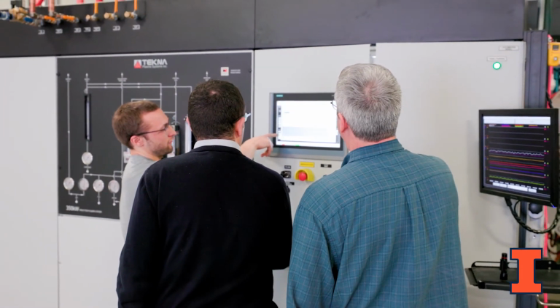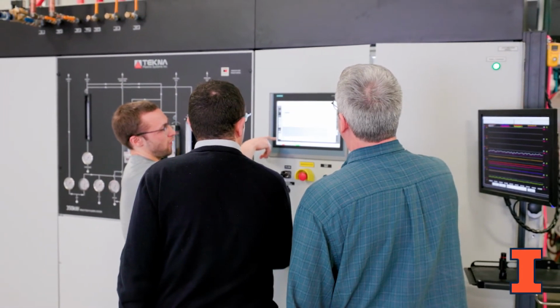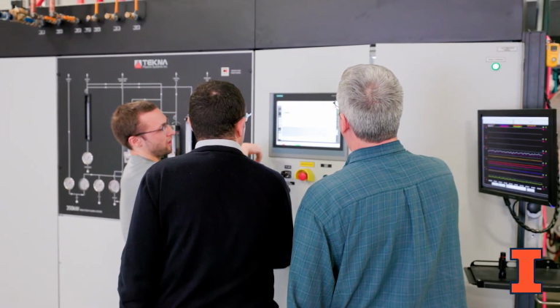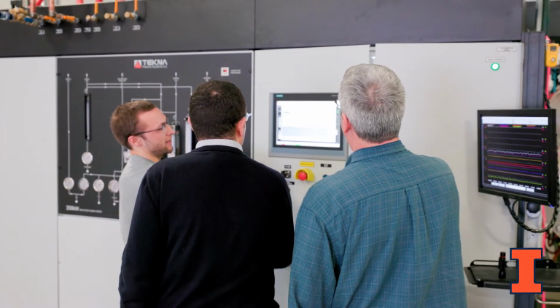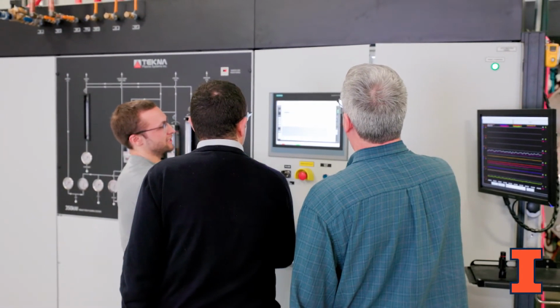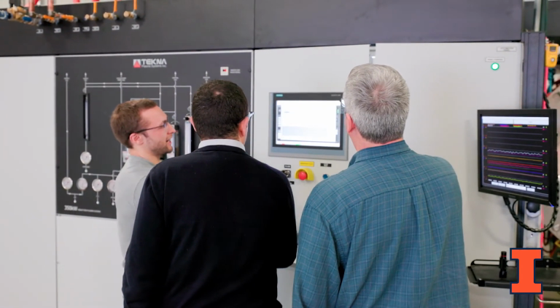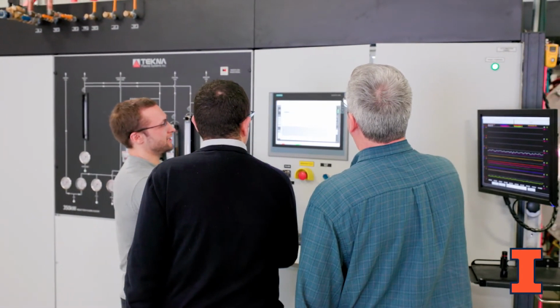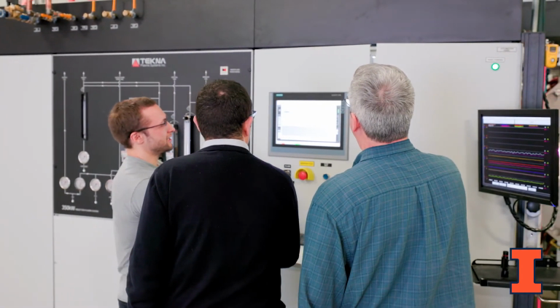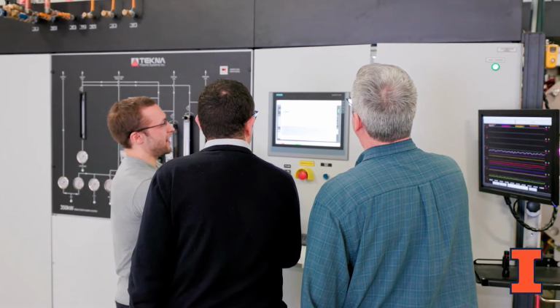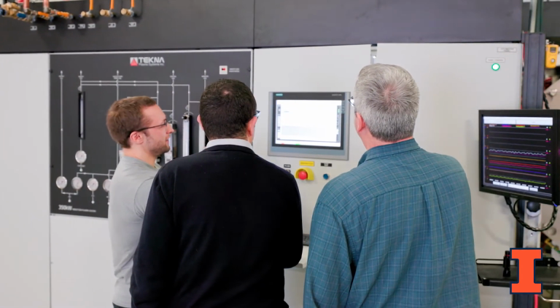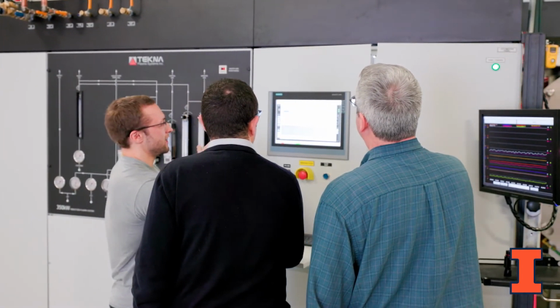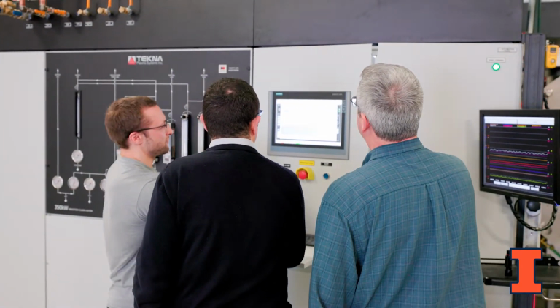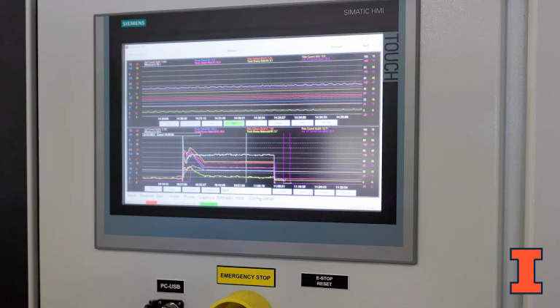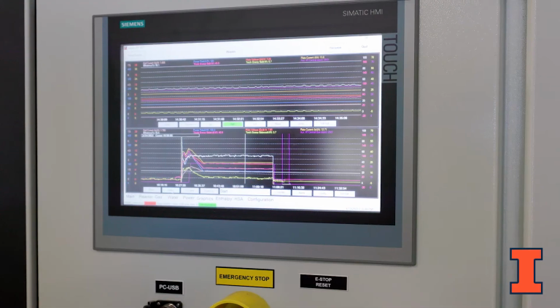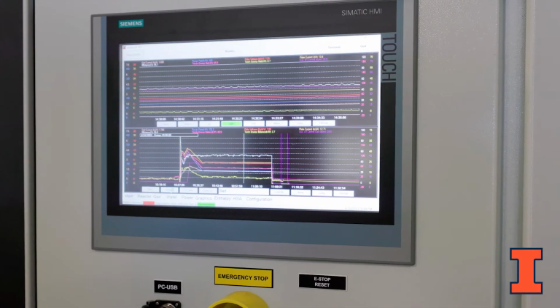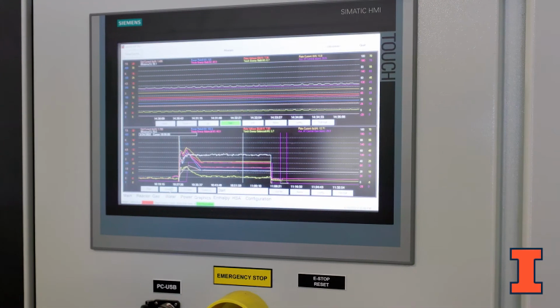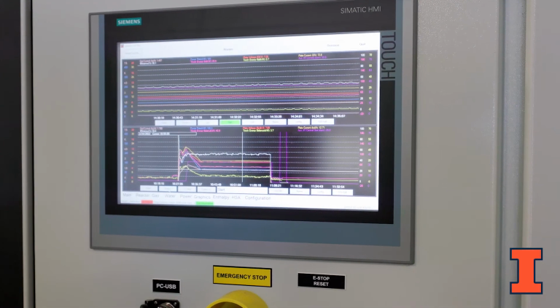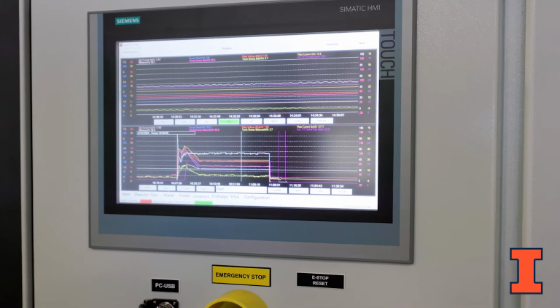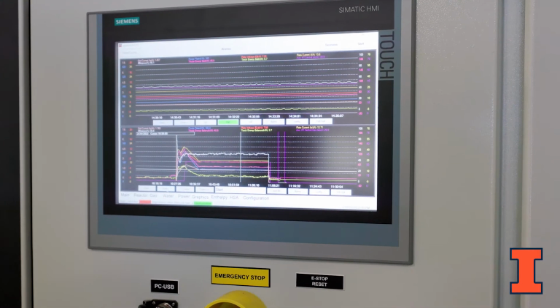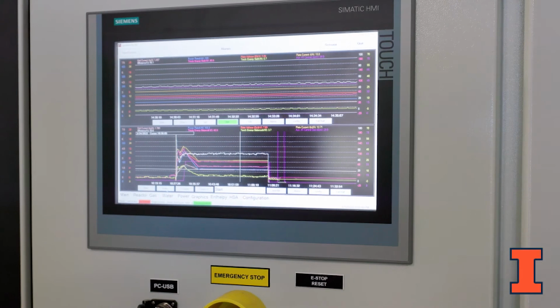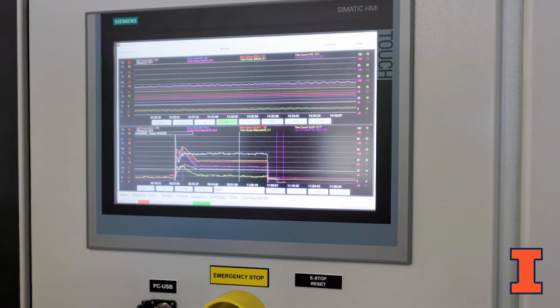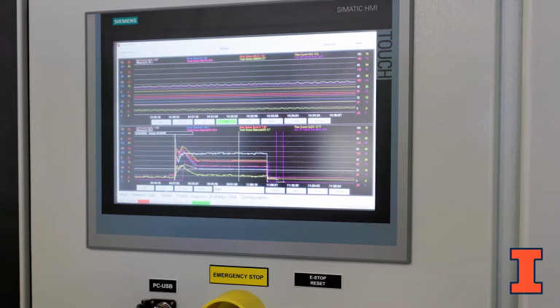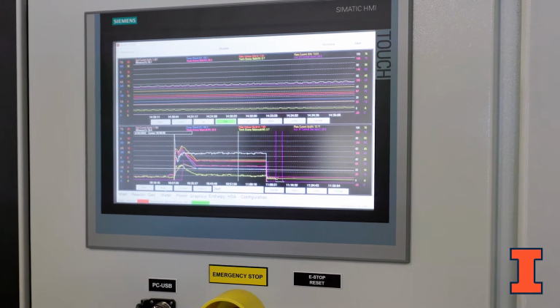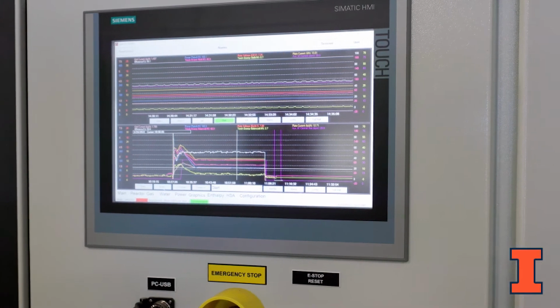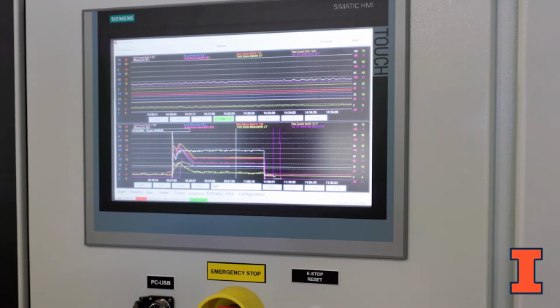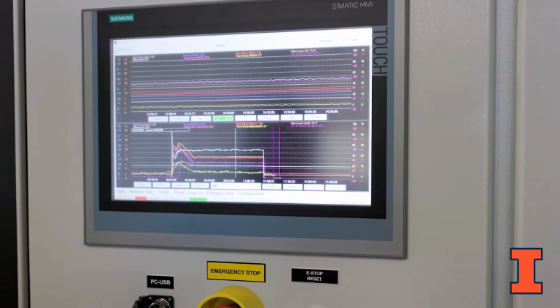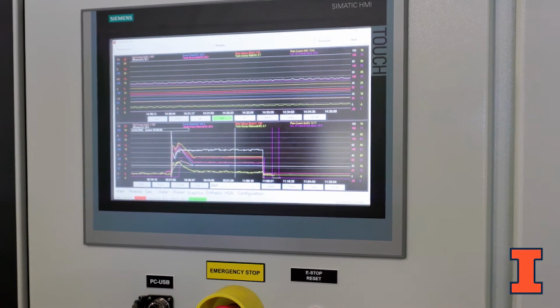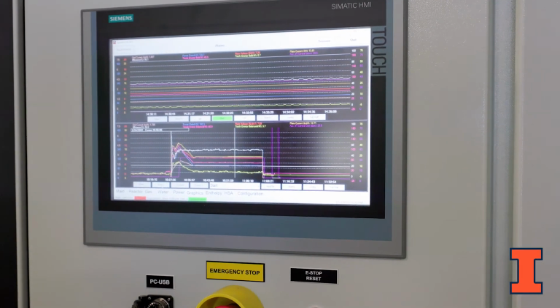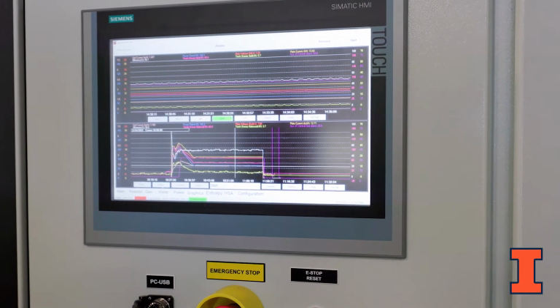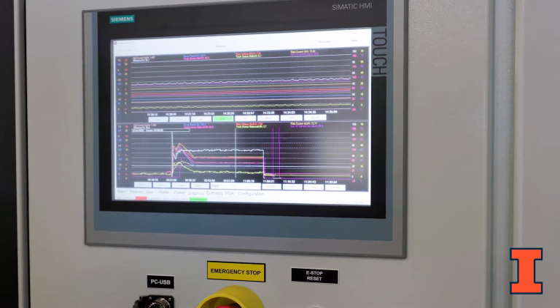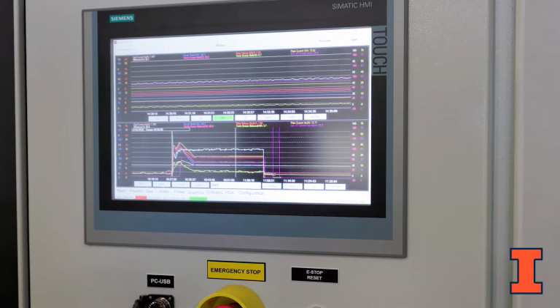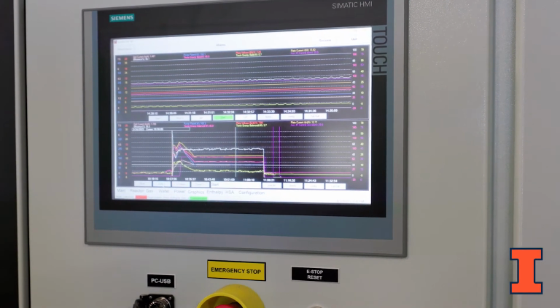Plasmatron X will help facilitate basic and applied research in hypersonics for defense, space exploration, and commercial transport.